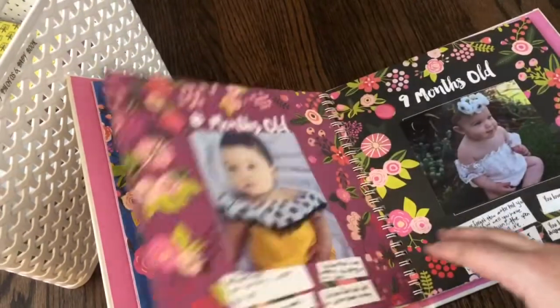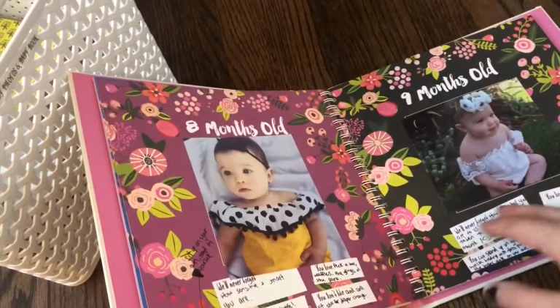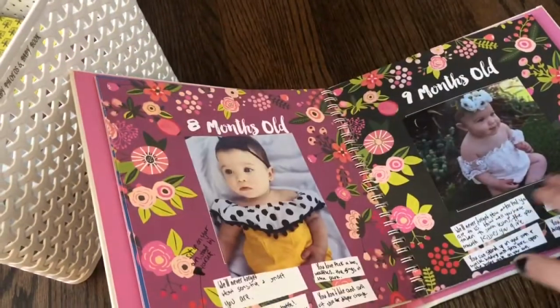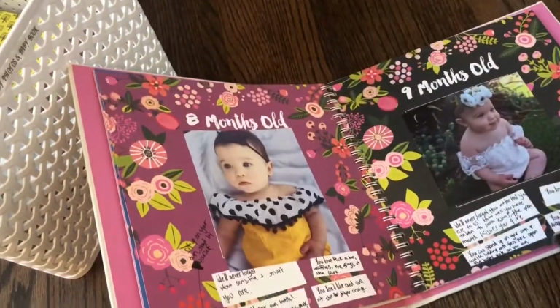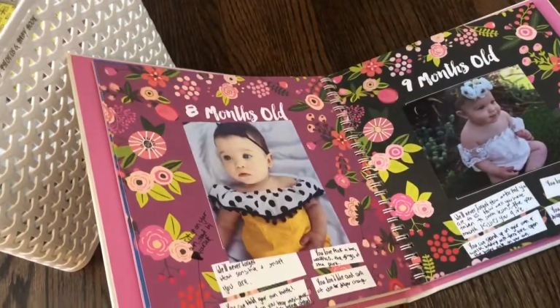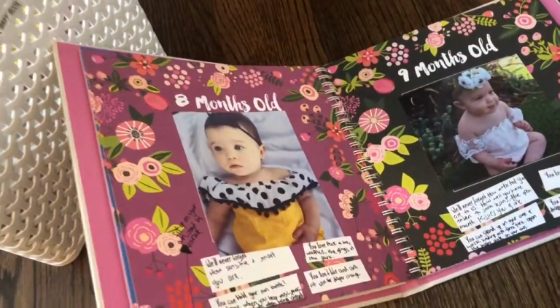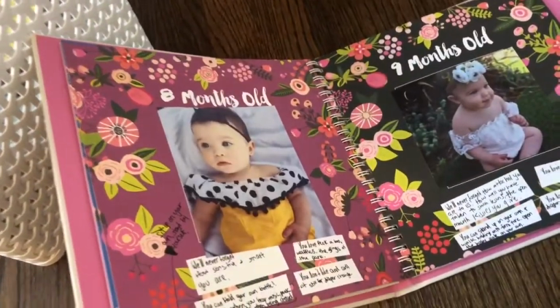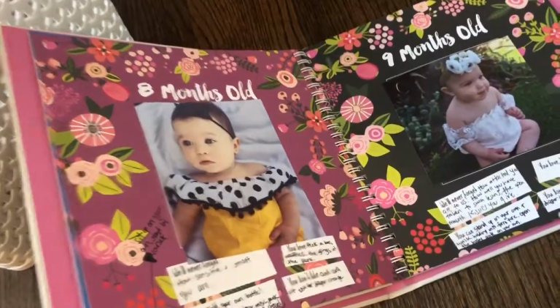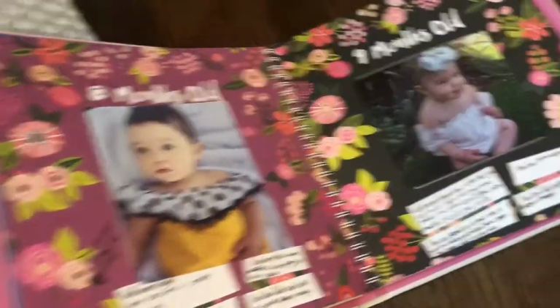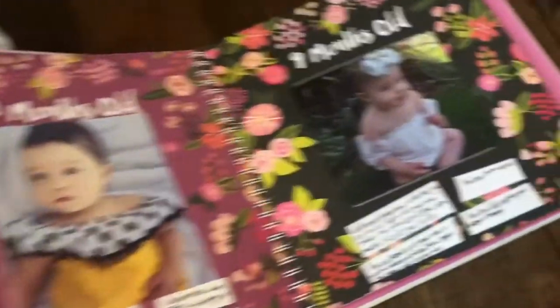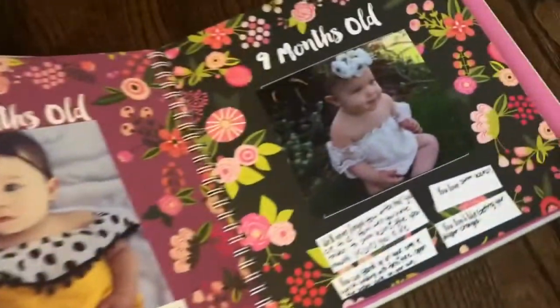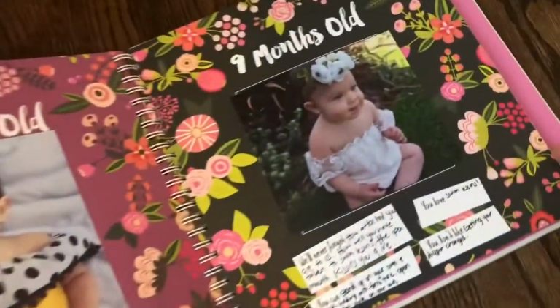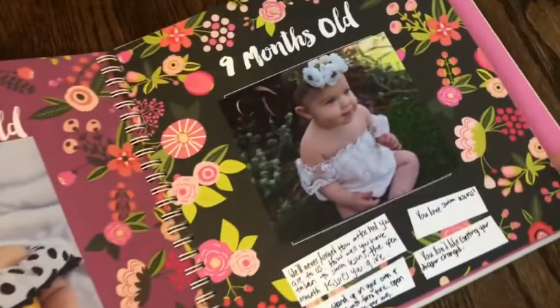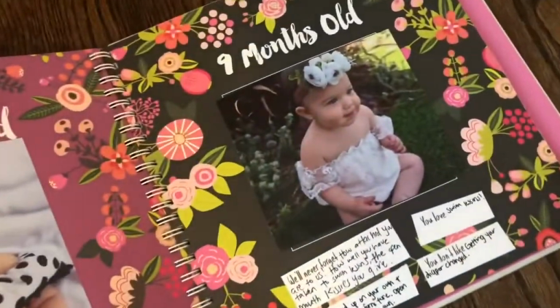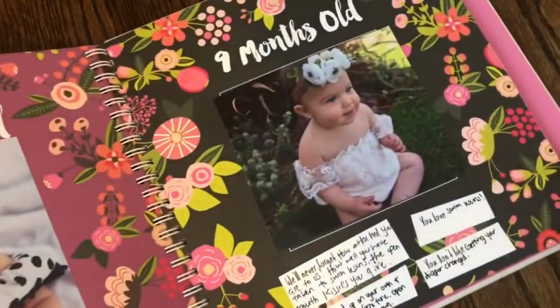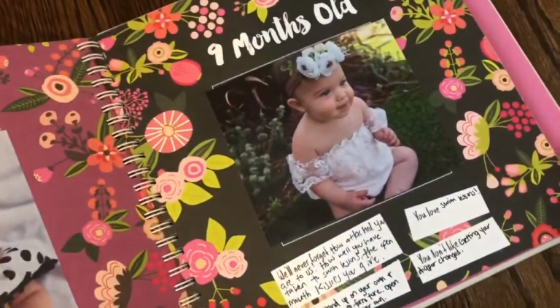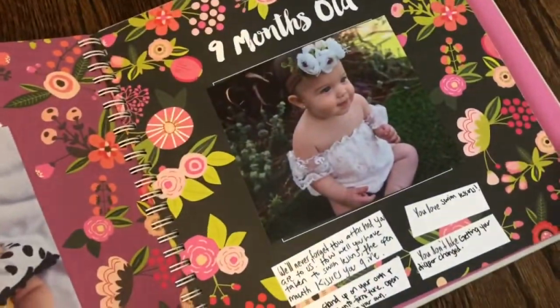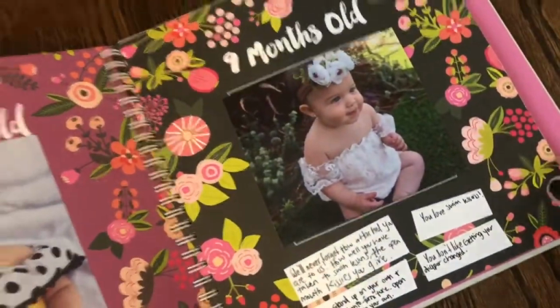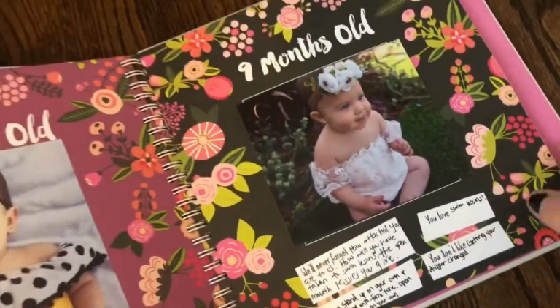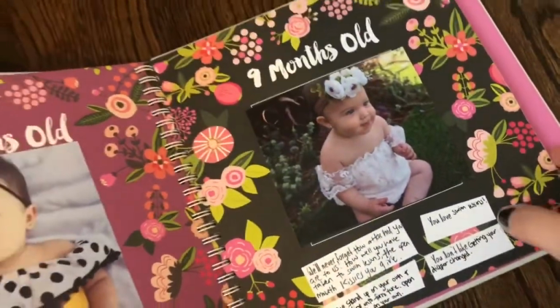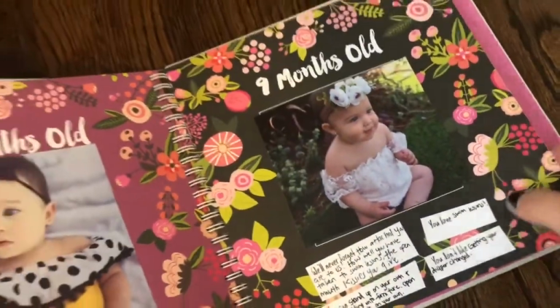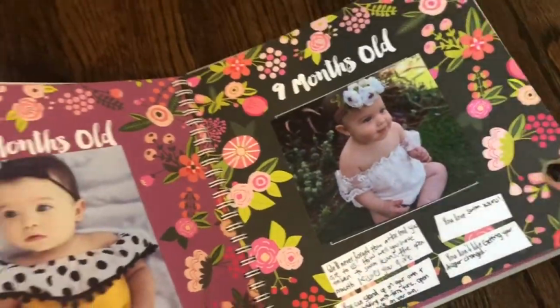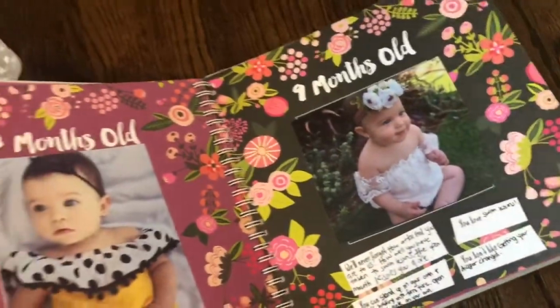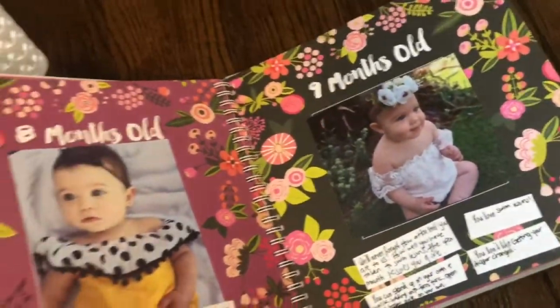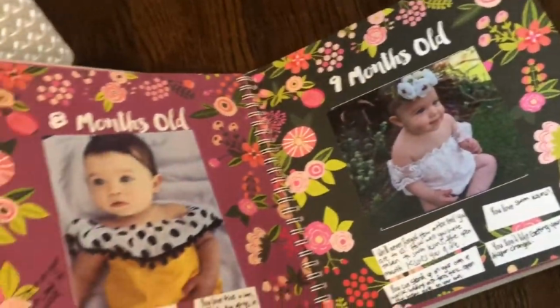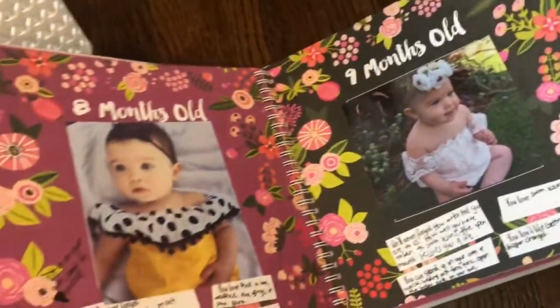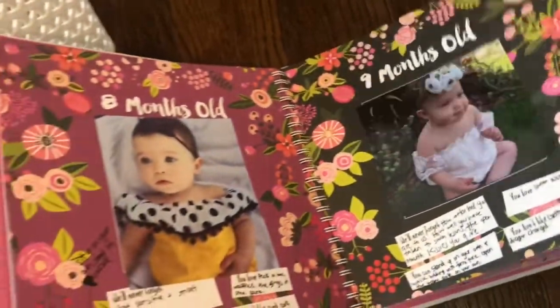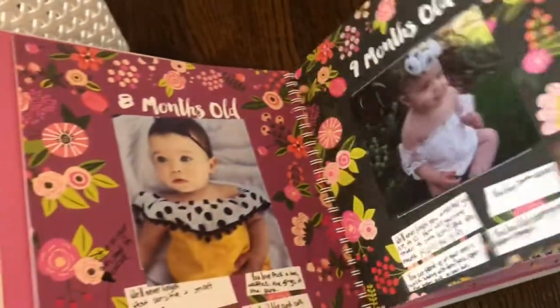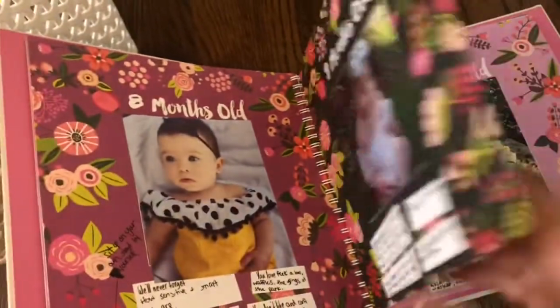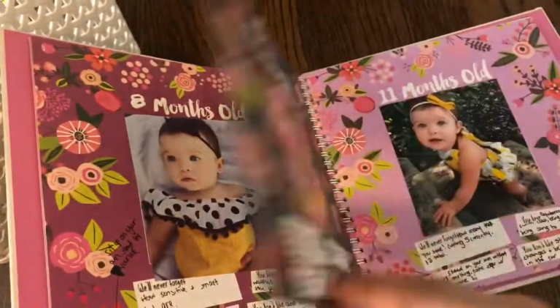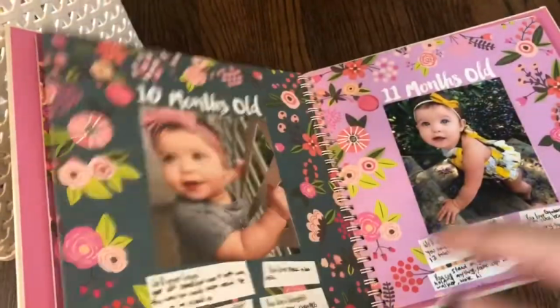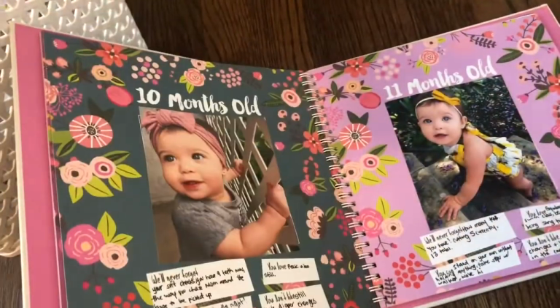This look is so cute — you just write a bunch of fun facts that month about her development. How is this child so precious?